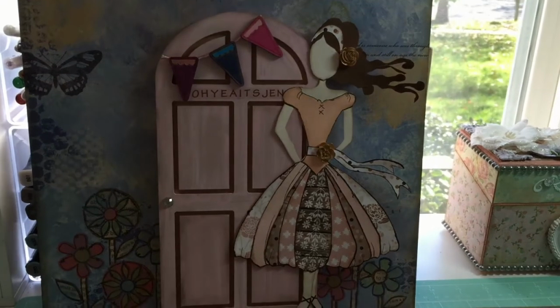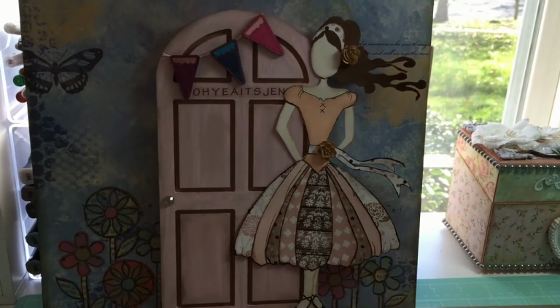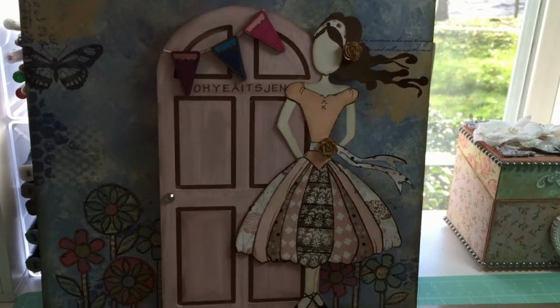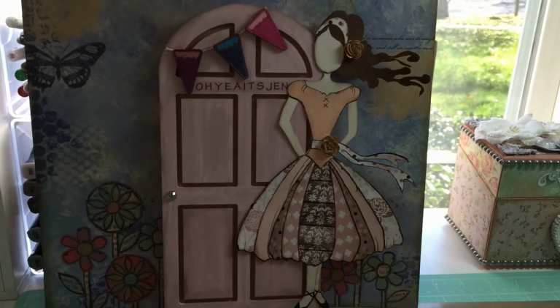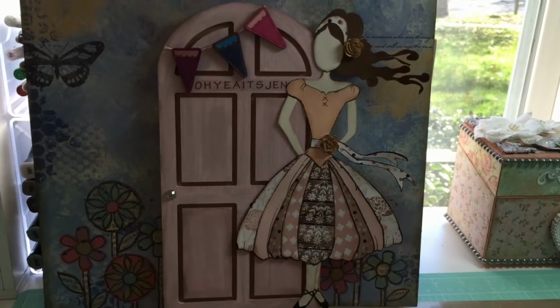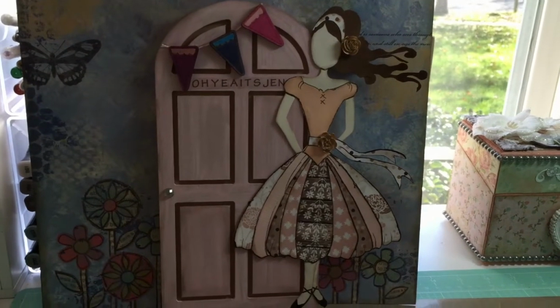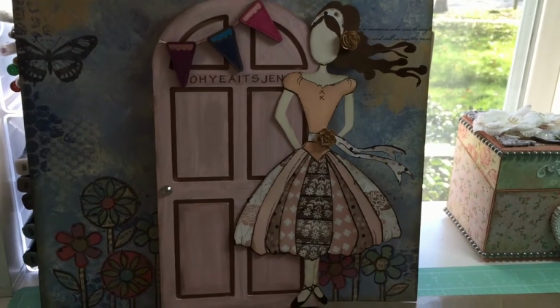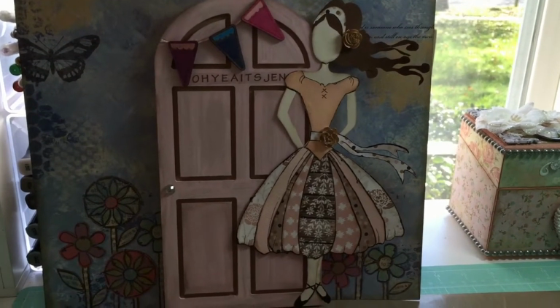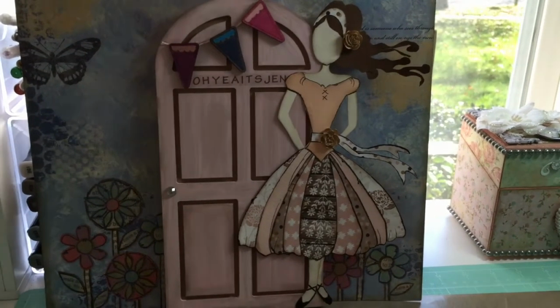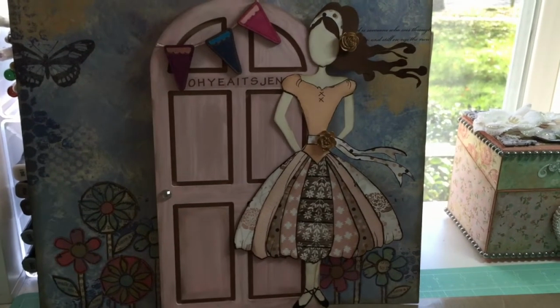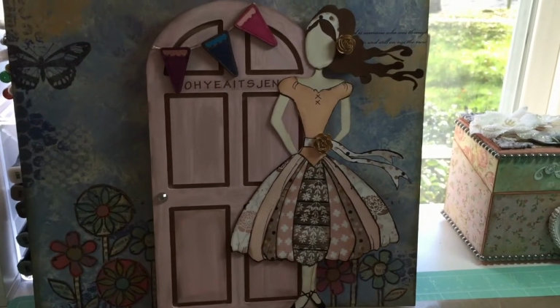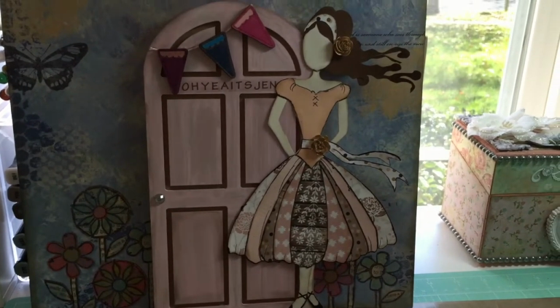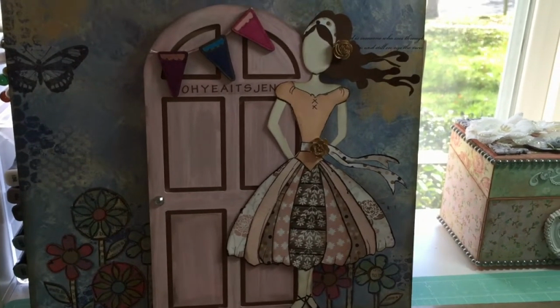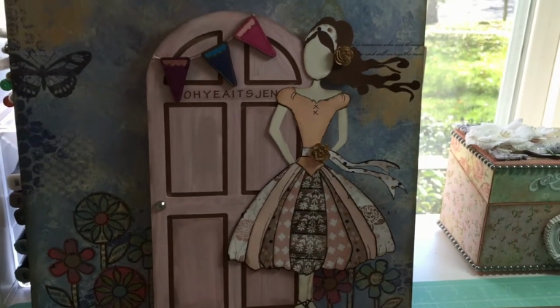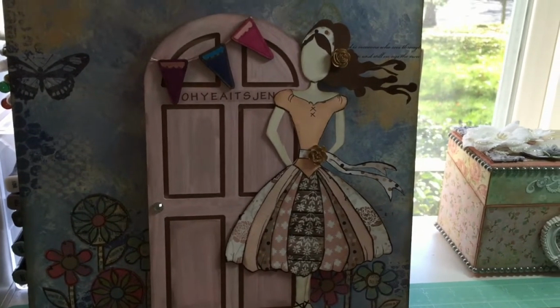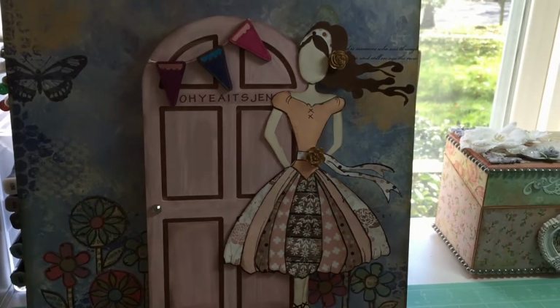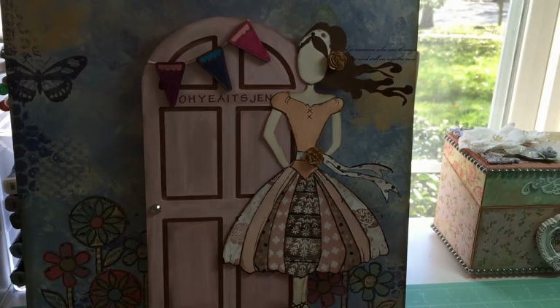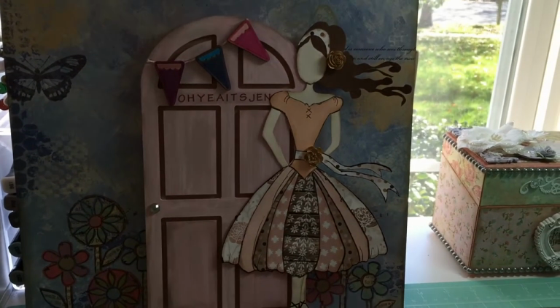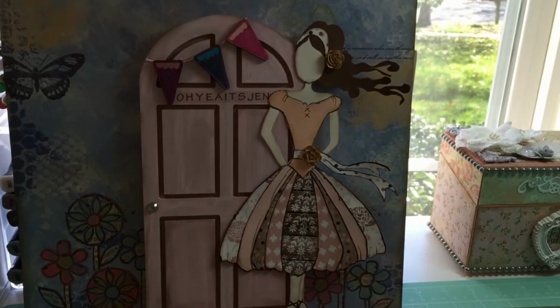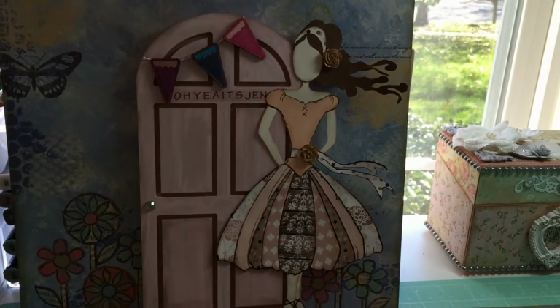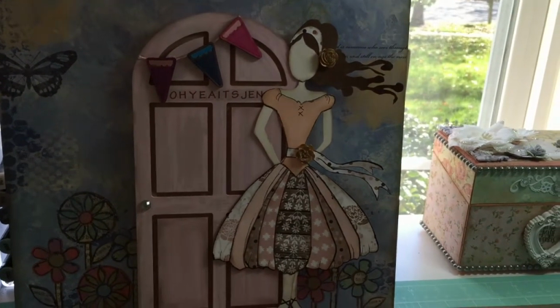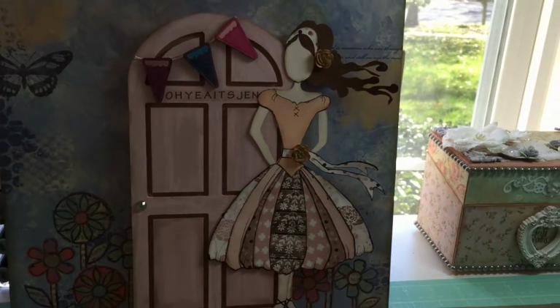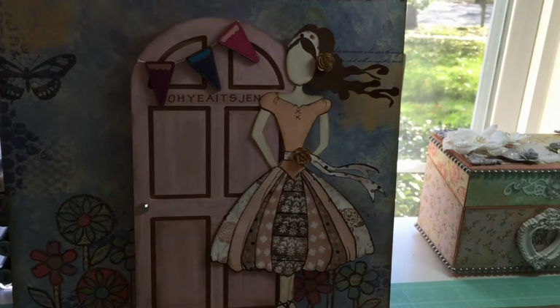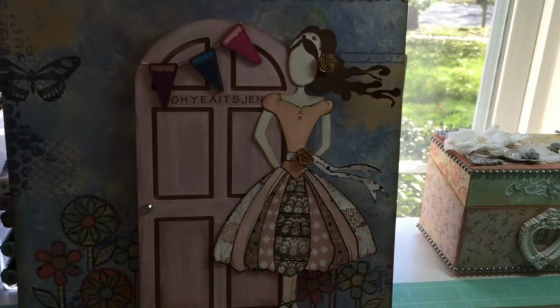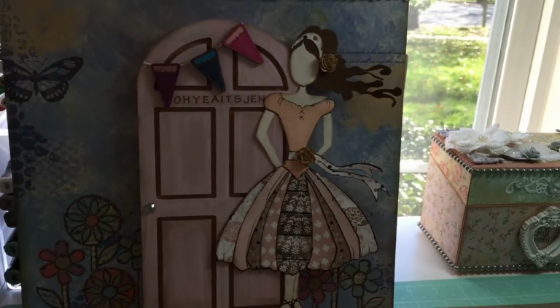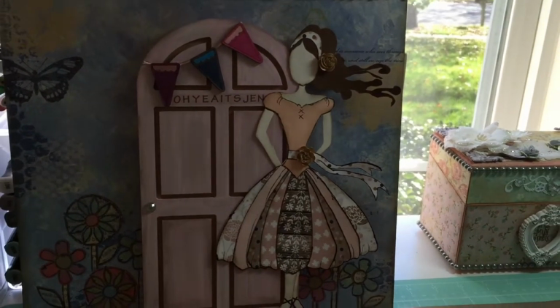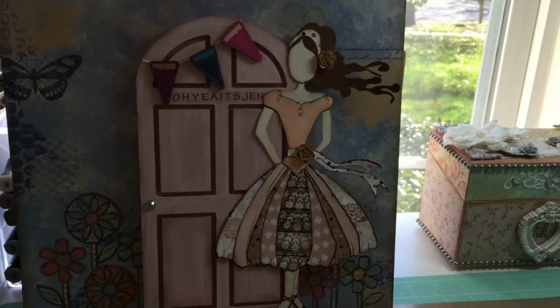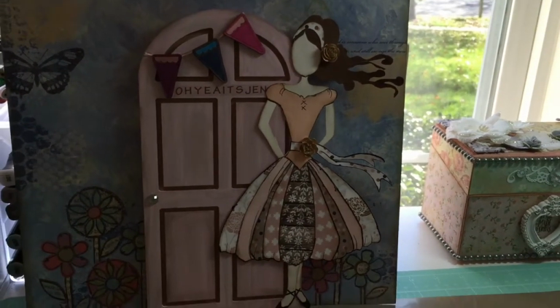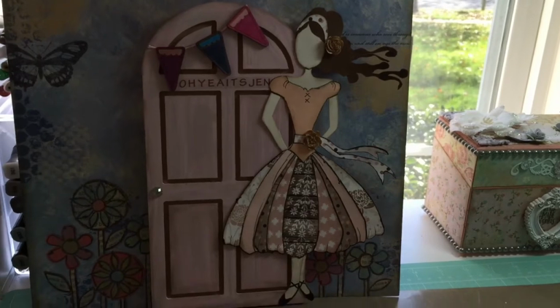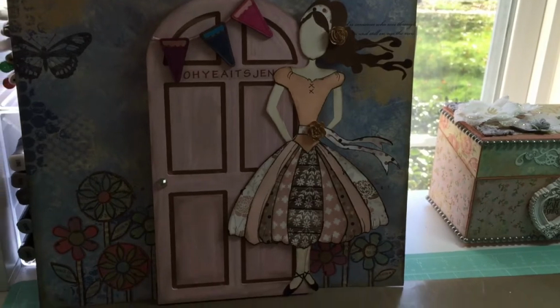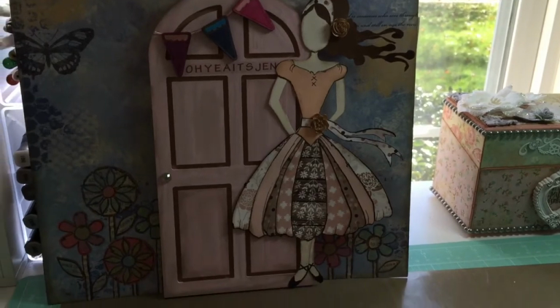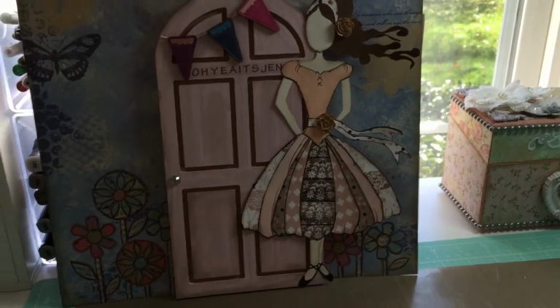Hey guys, it's Jen. I am back. I just wanted to show a few cards and a layout.